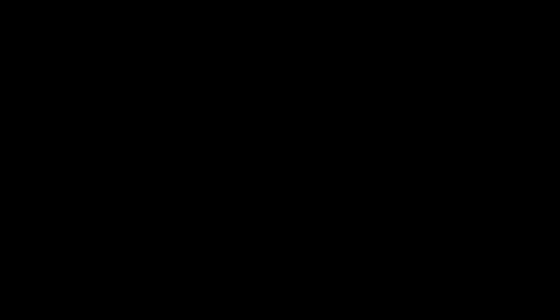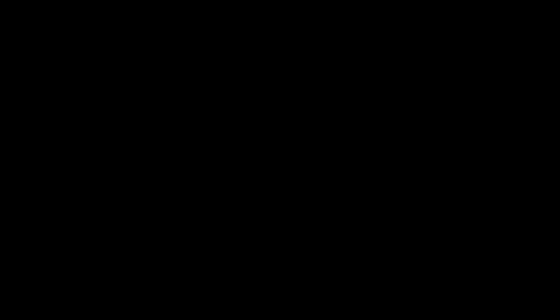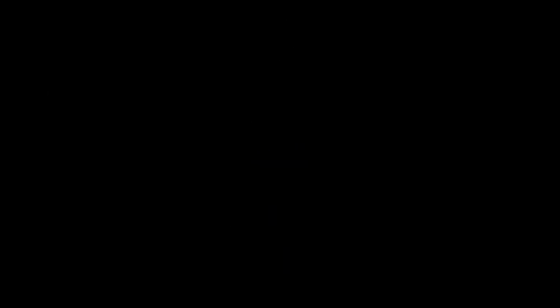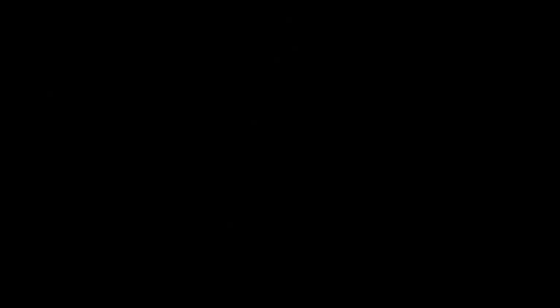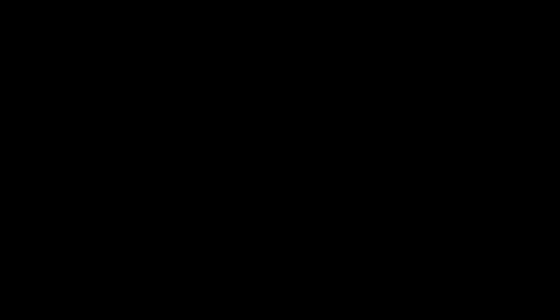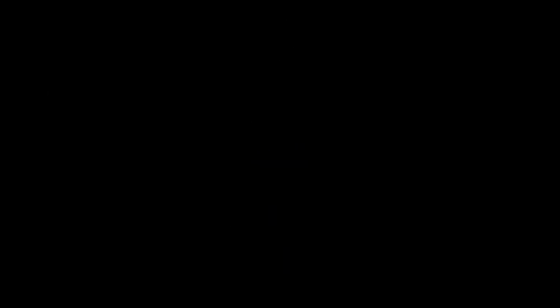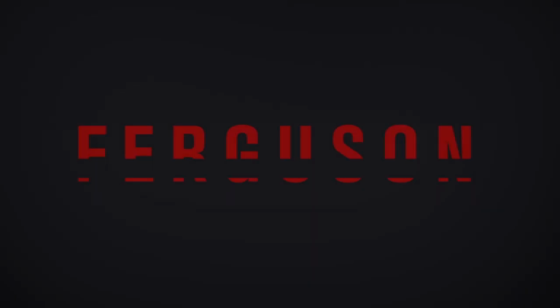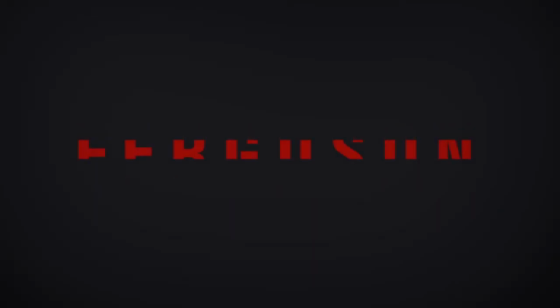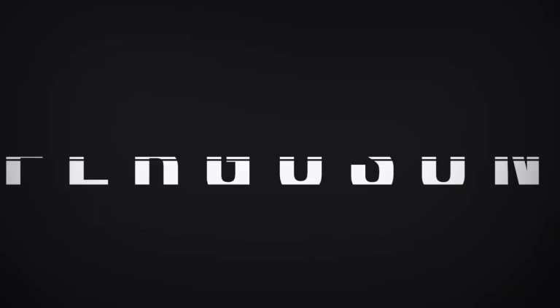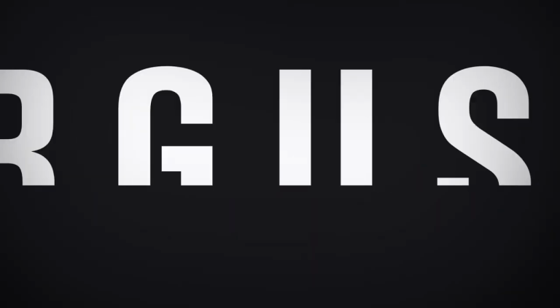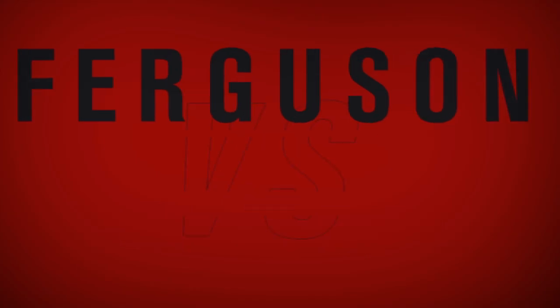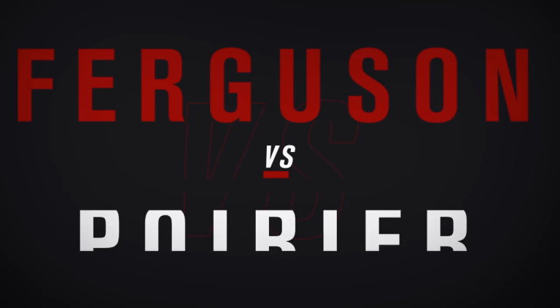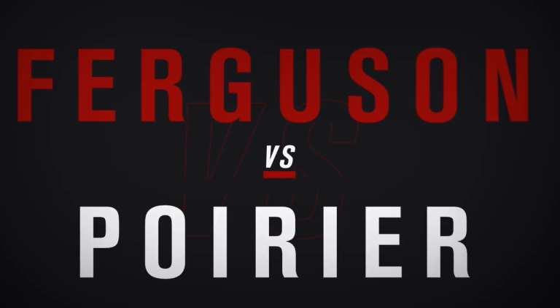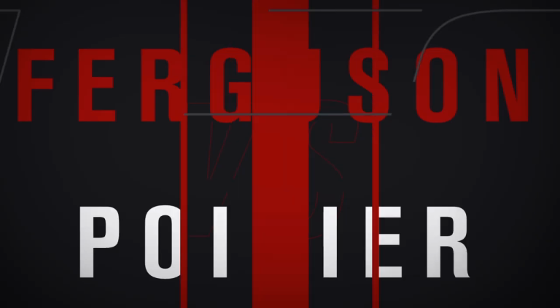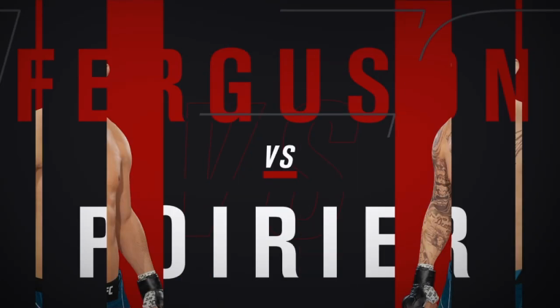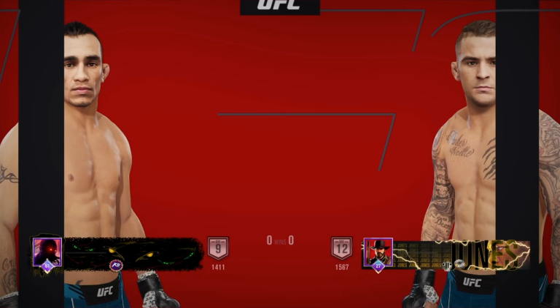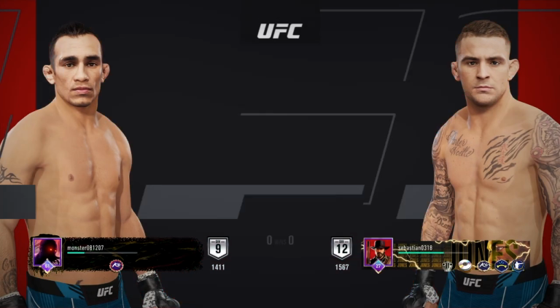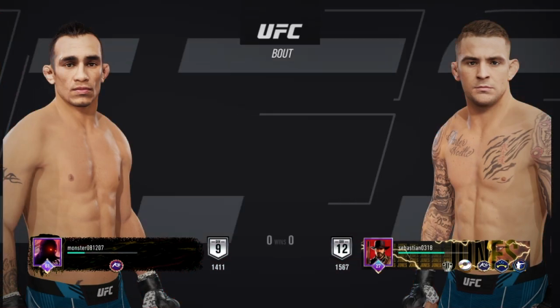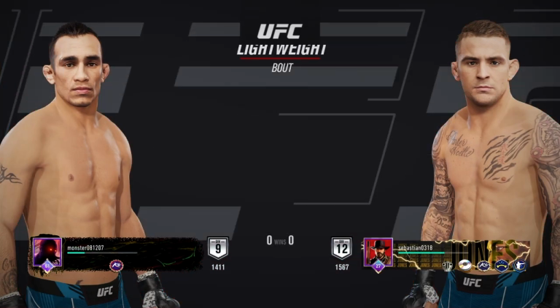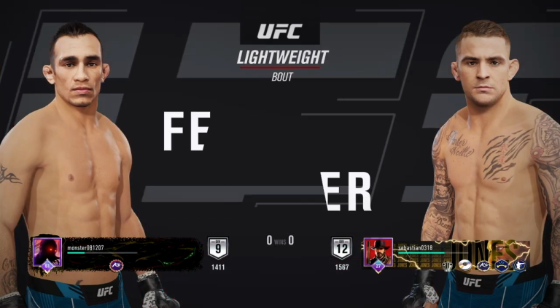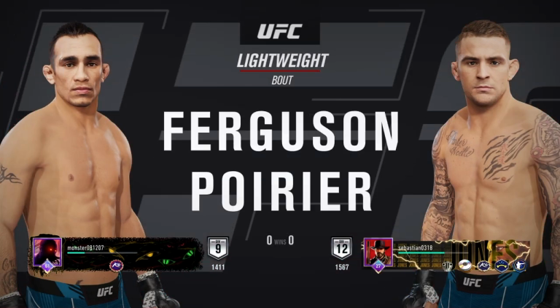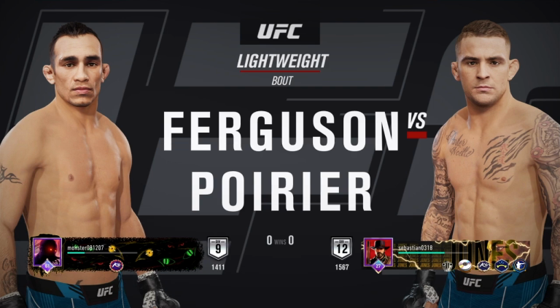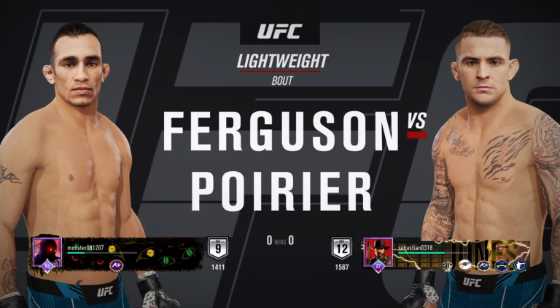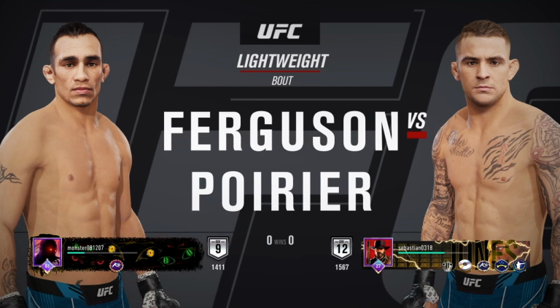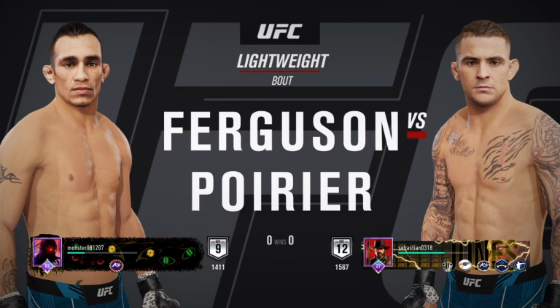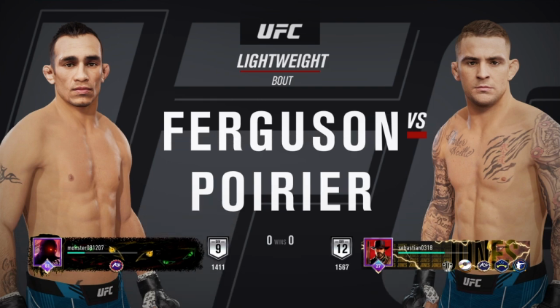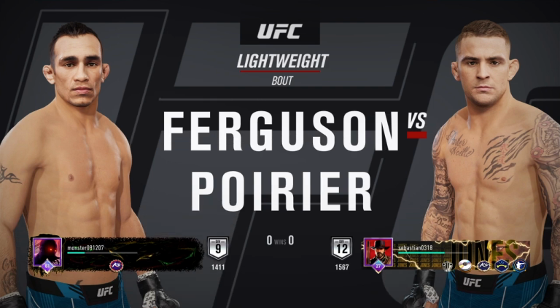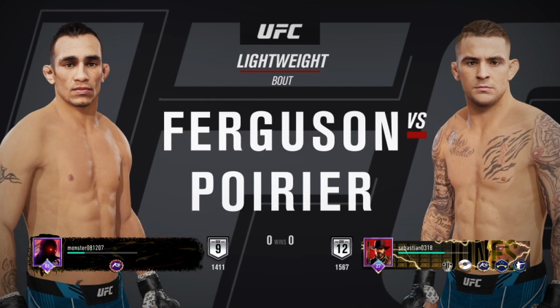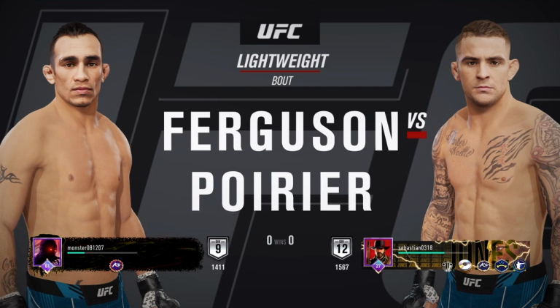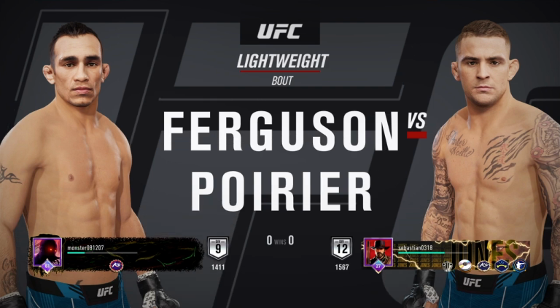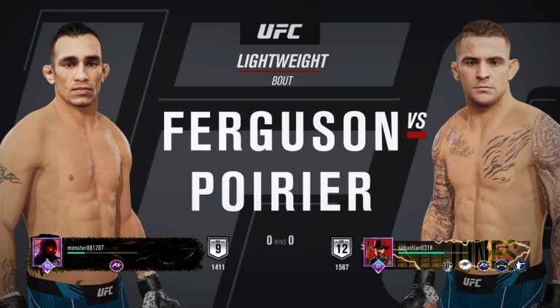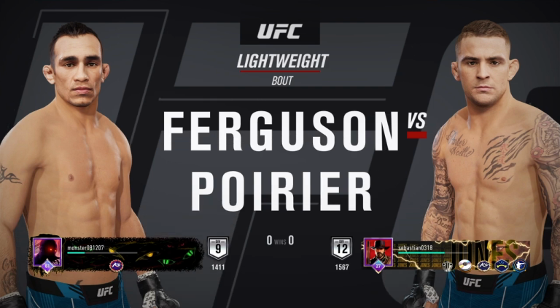Coming up next, it's a lightweight tilt between Tony Ferguson and Dustin Poirier.